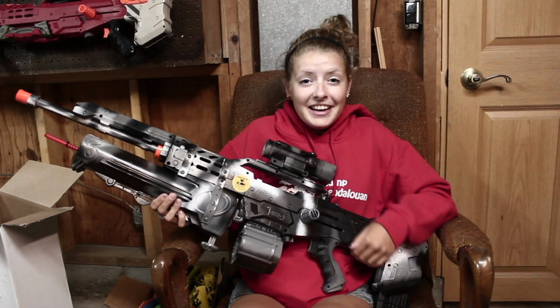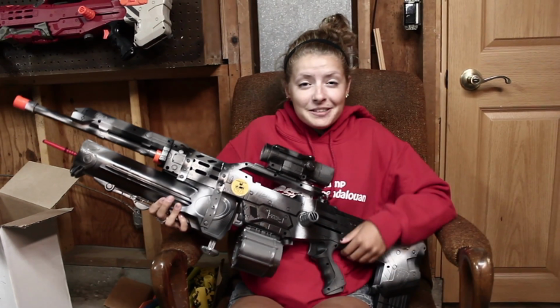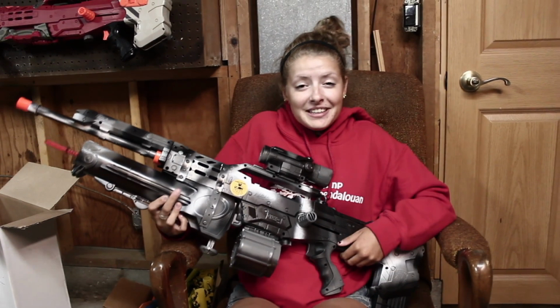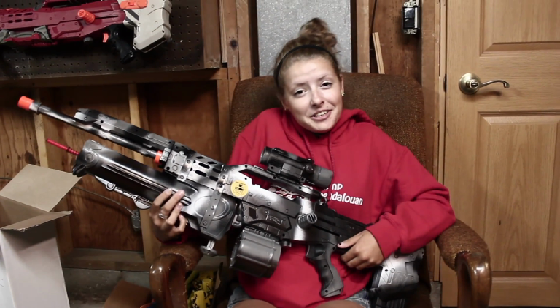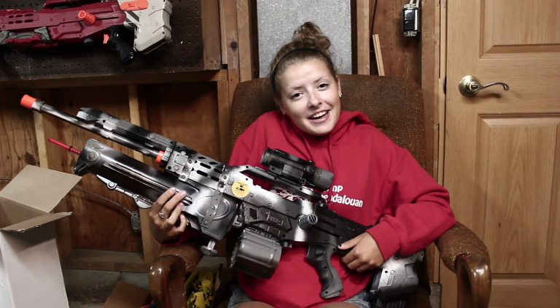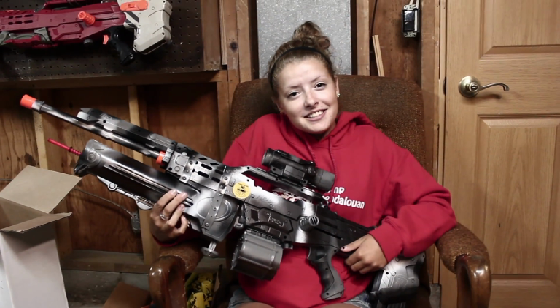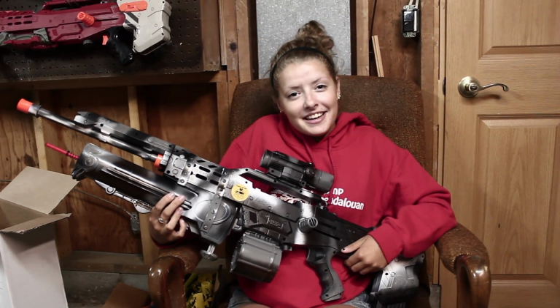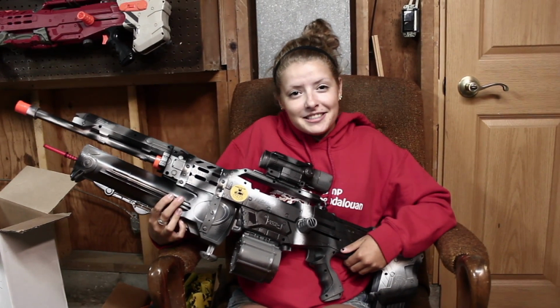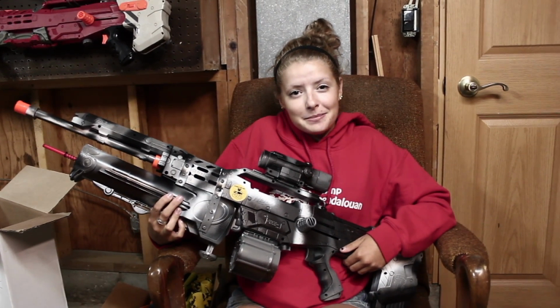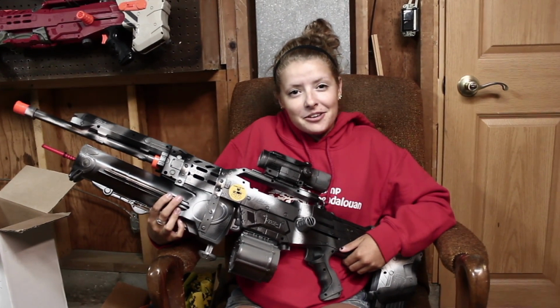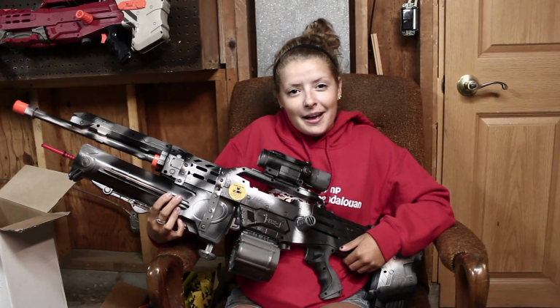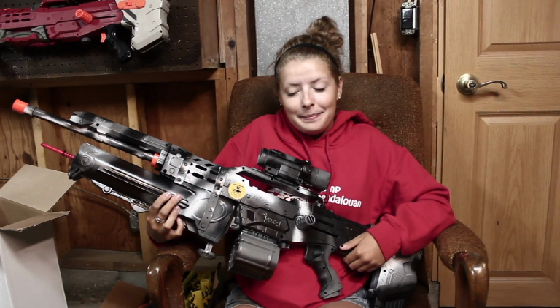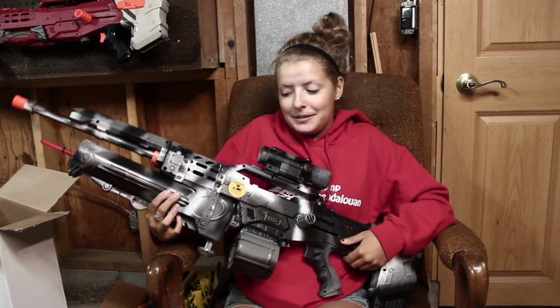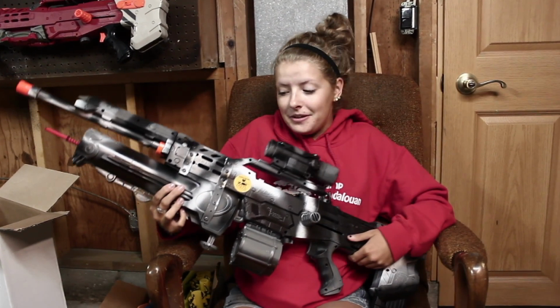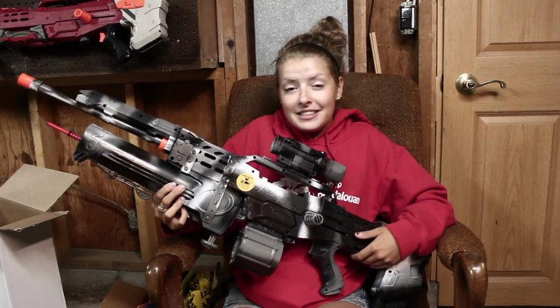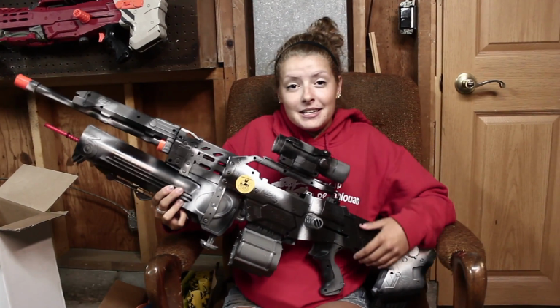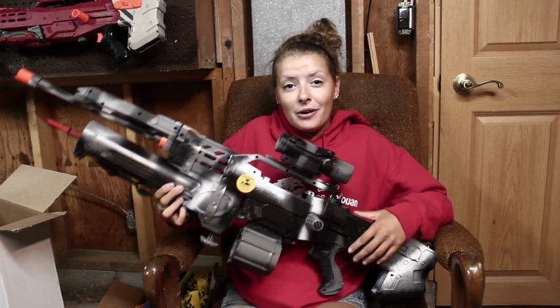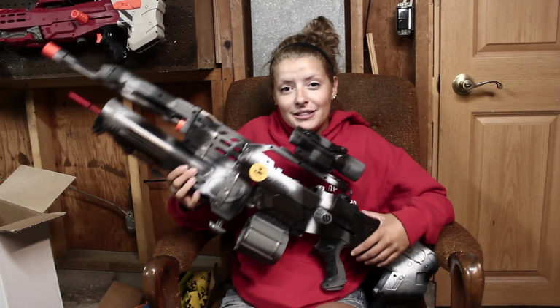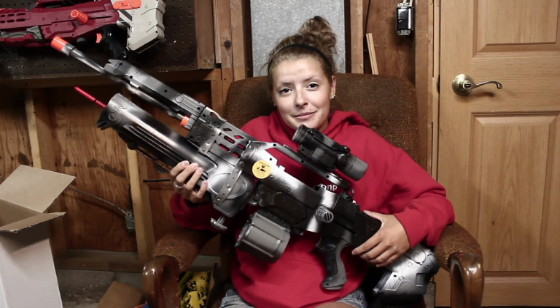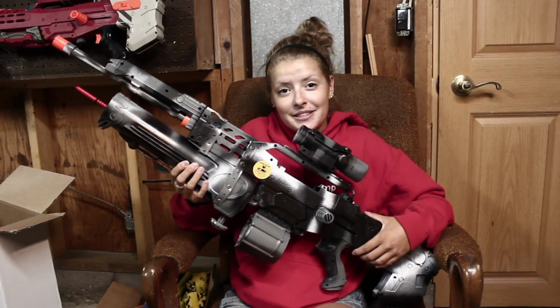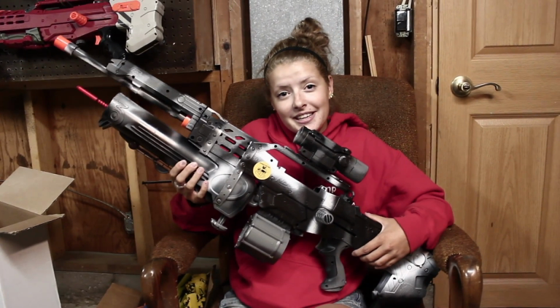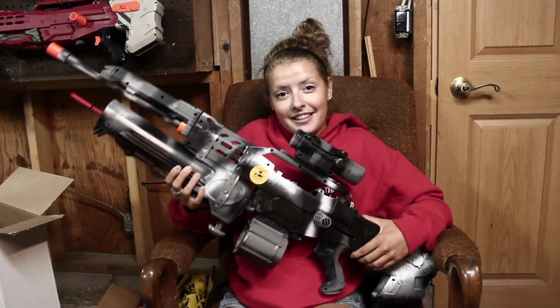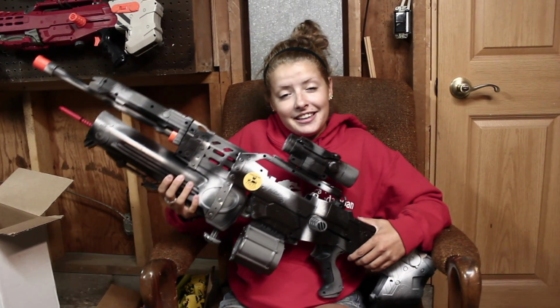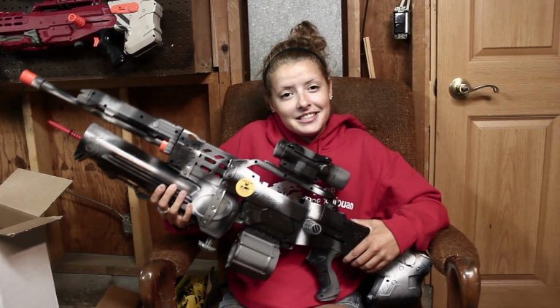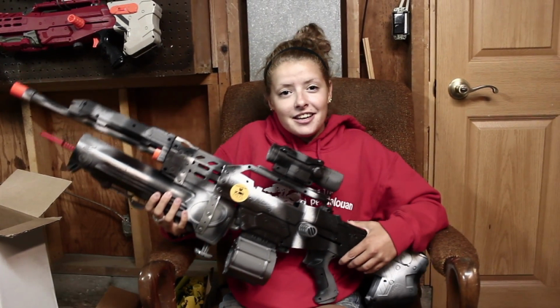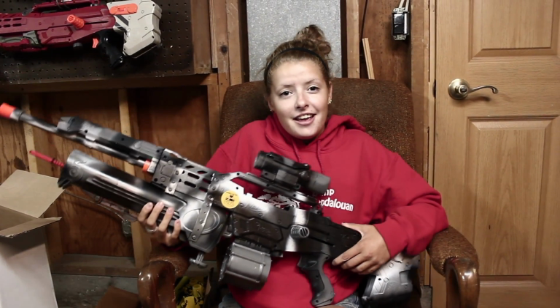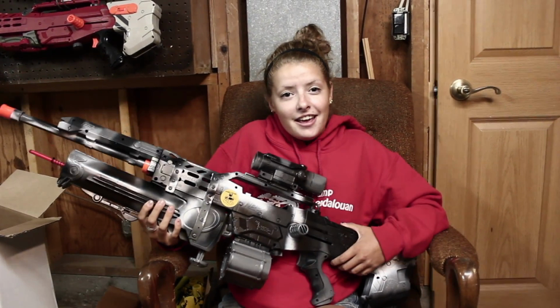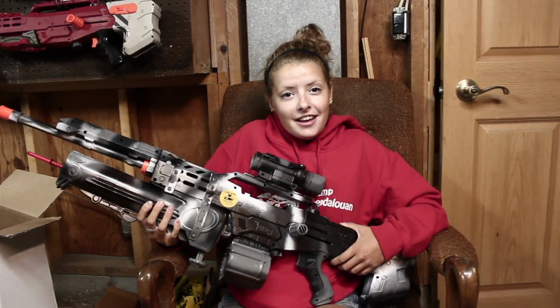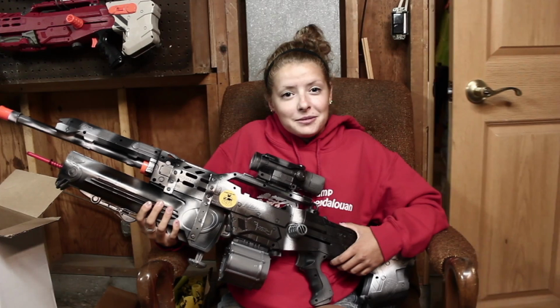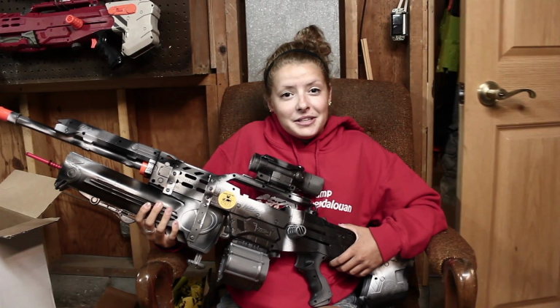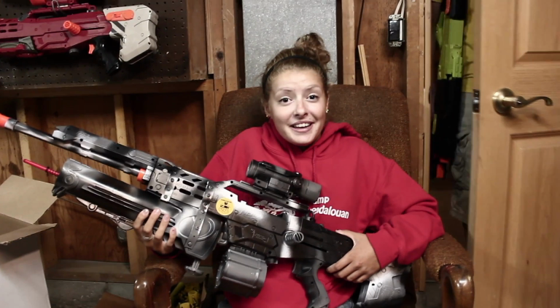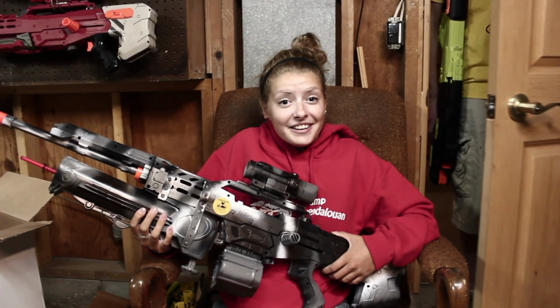Okay, so make sure you guys like and subscribe so you can see more awesome guns like these, and we'll see you later.